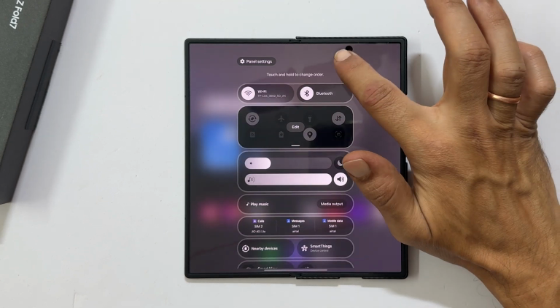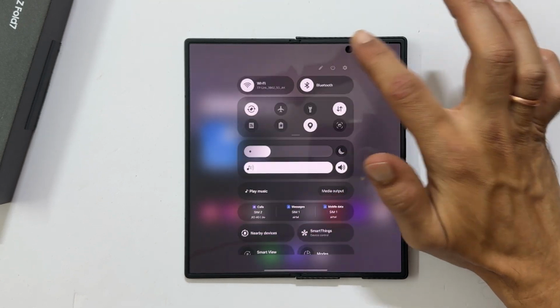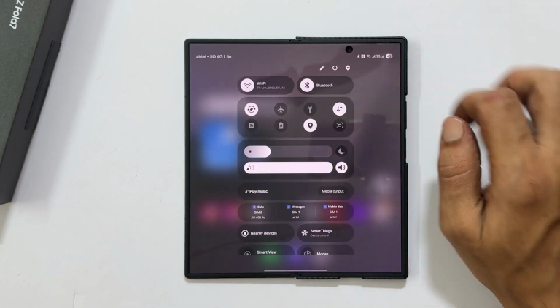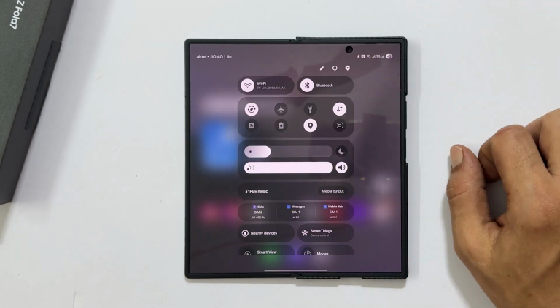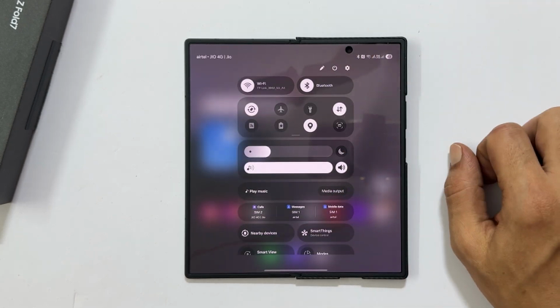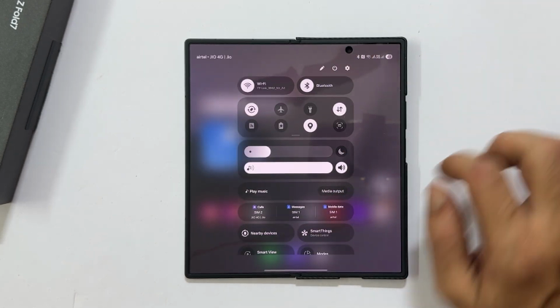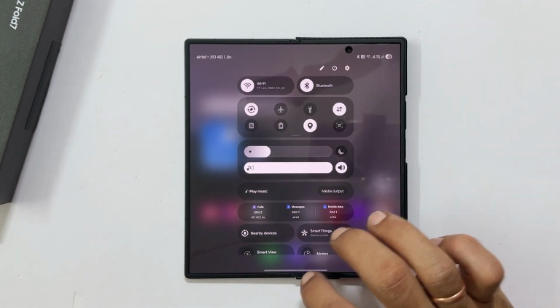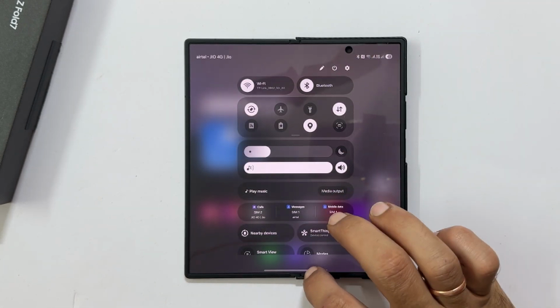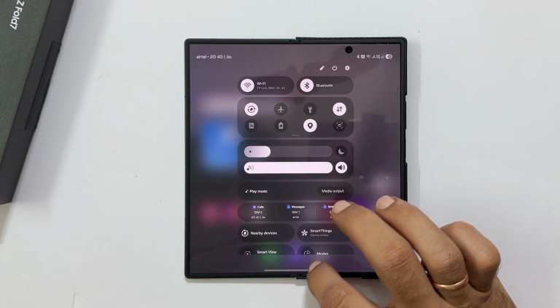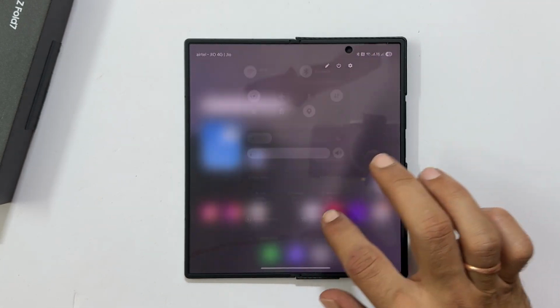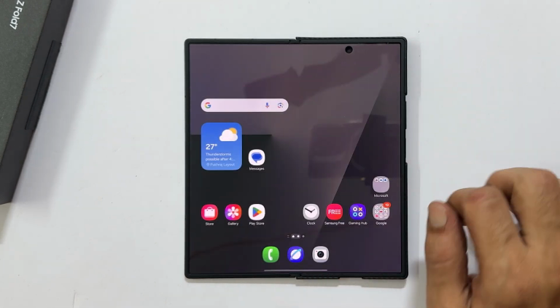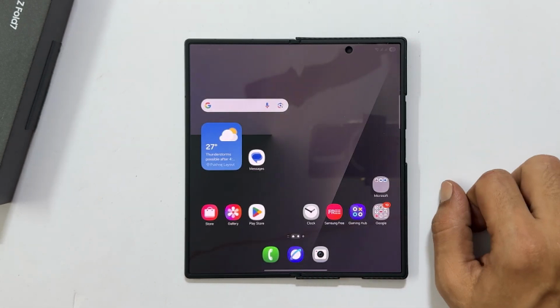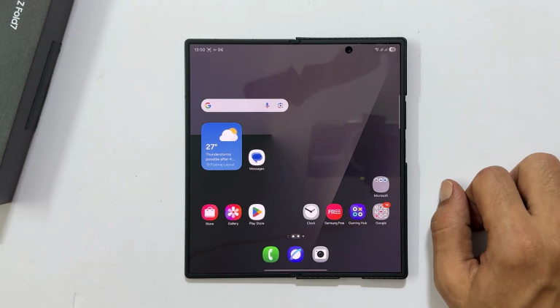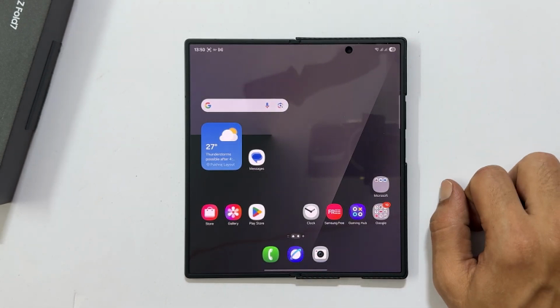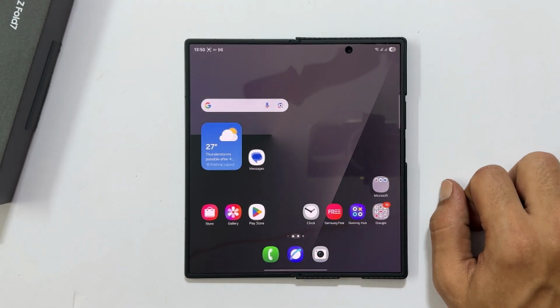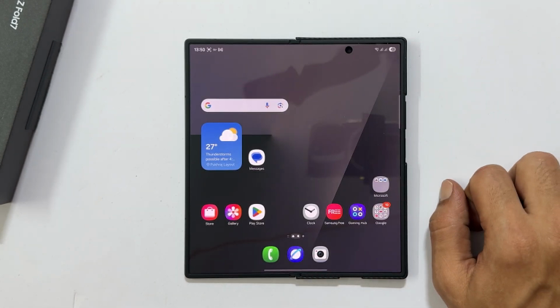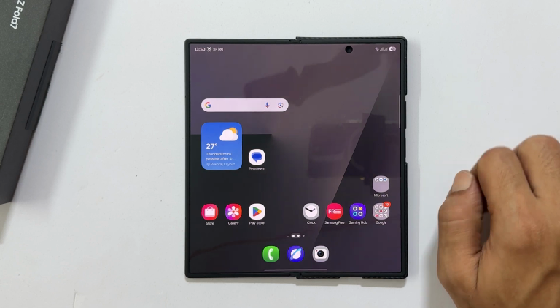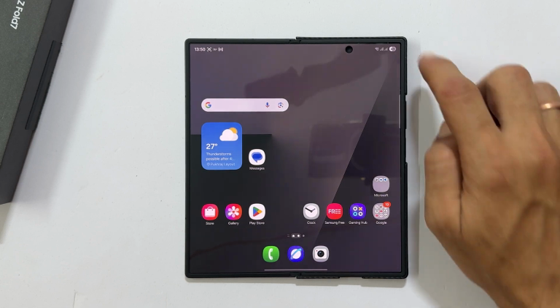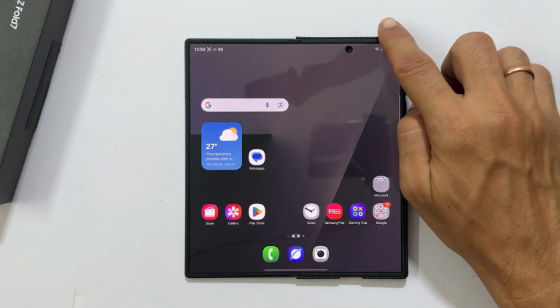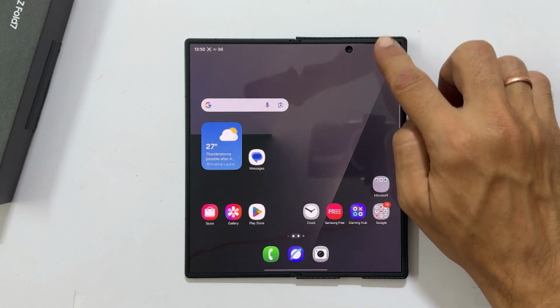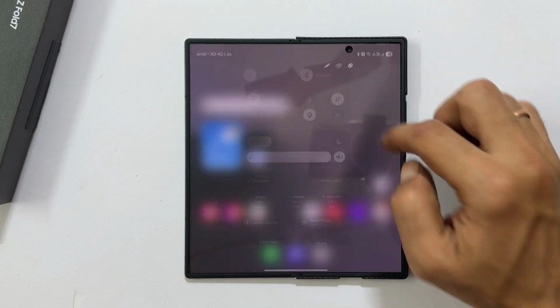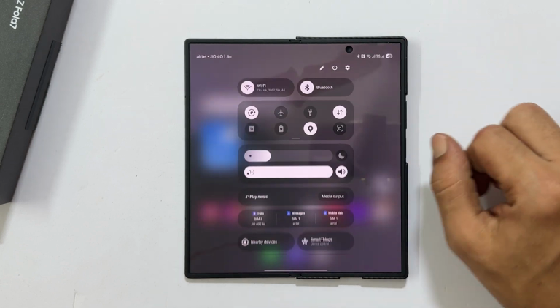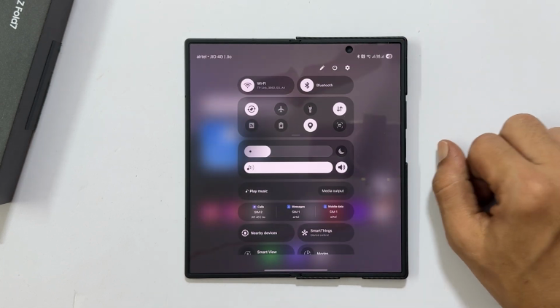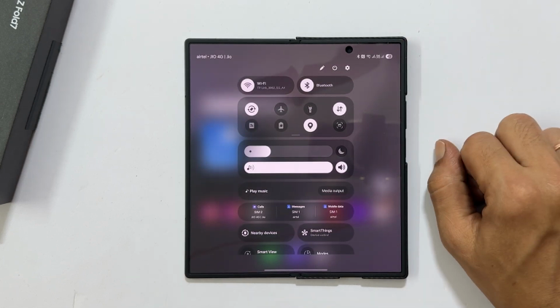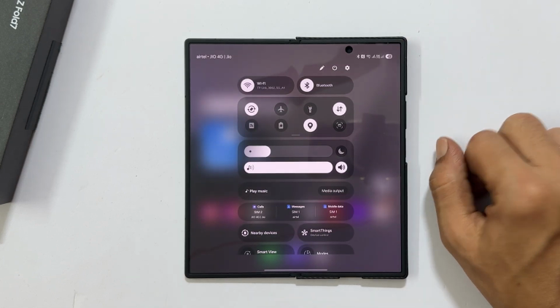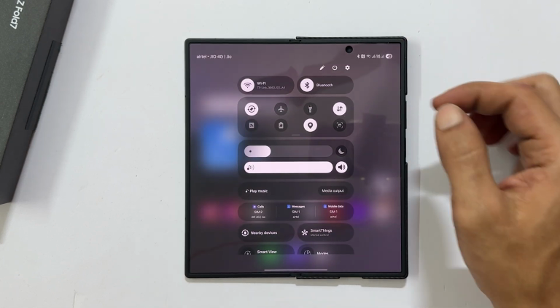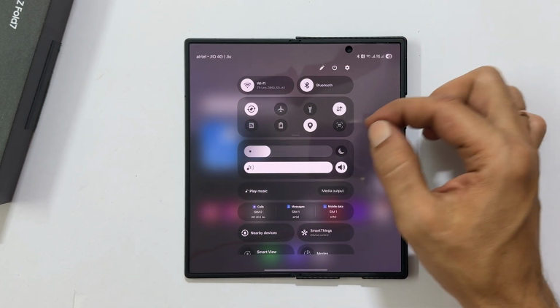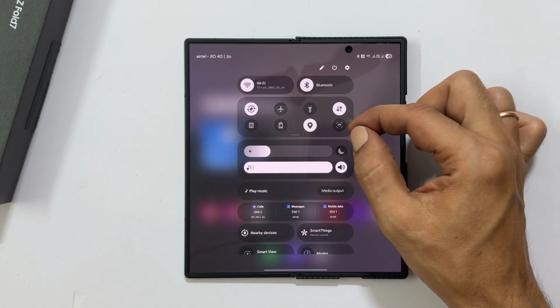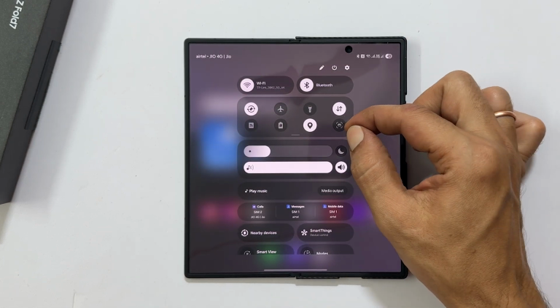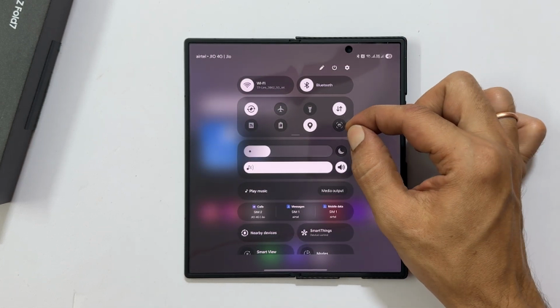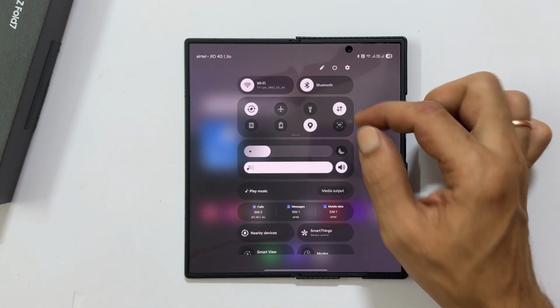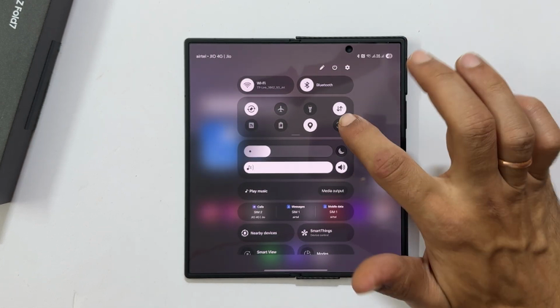Now, whenever you want to take a screenshot, simply swipe down from the top right and tap the take screenshot button.